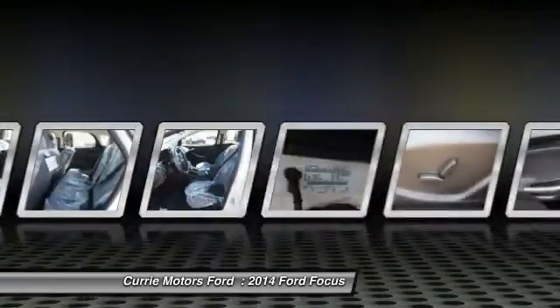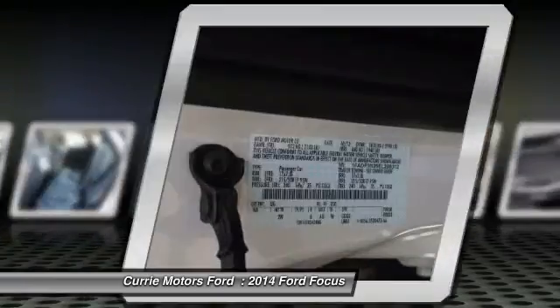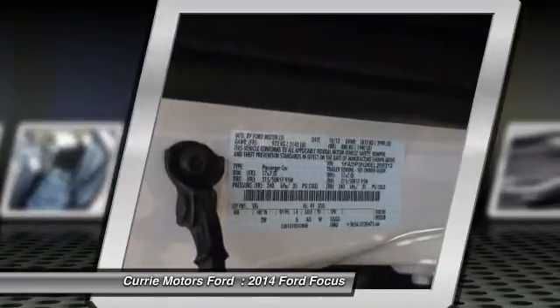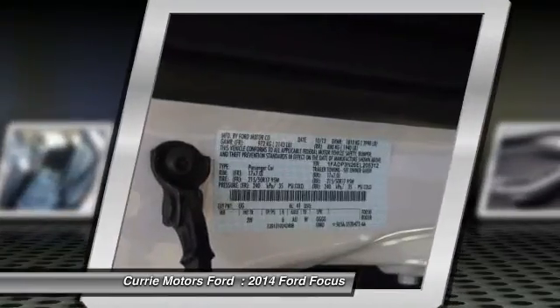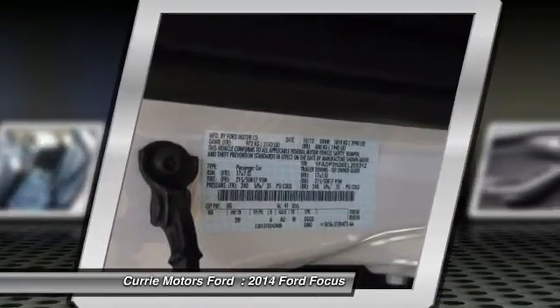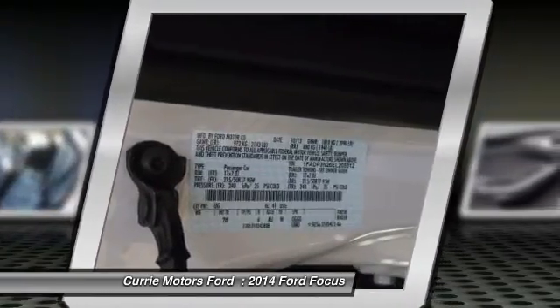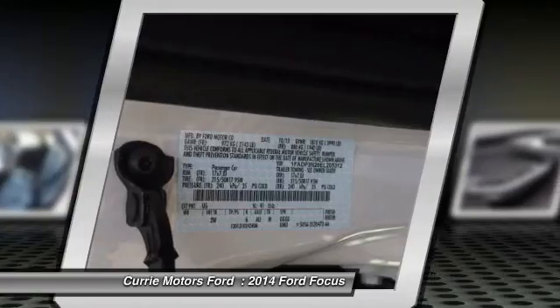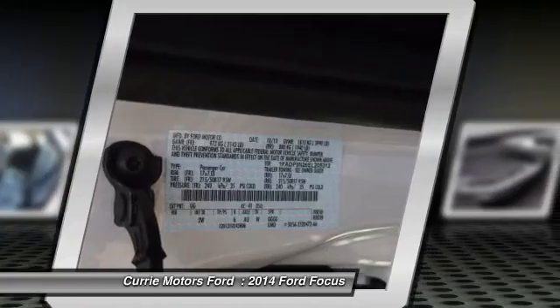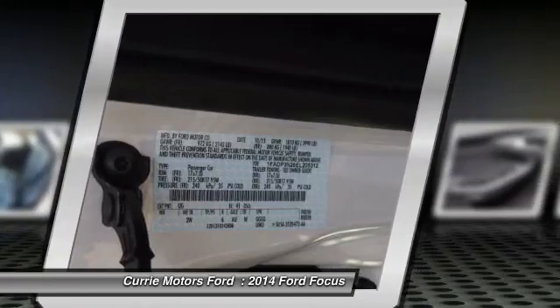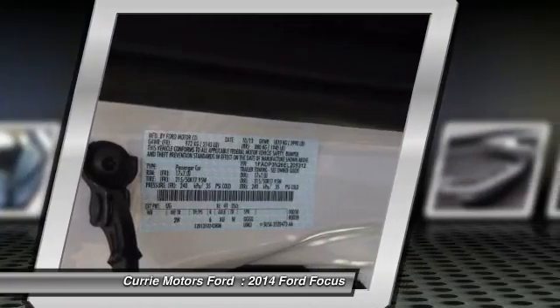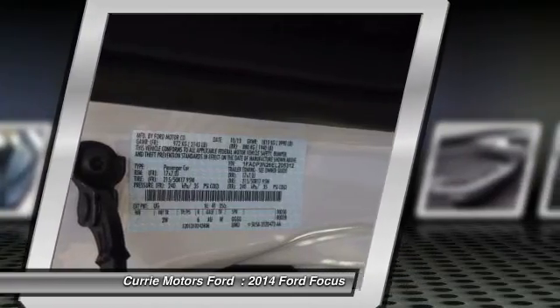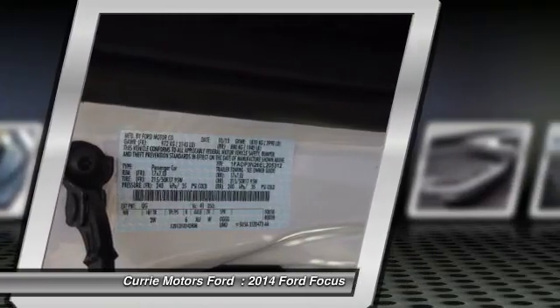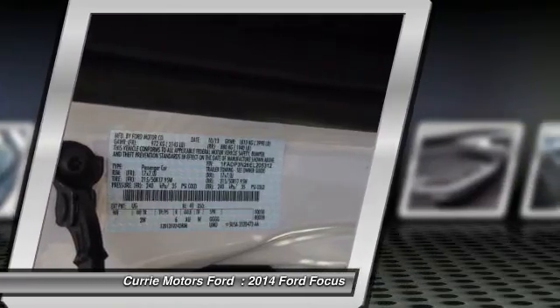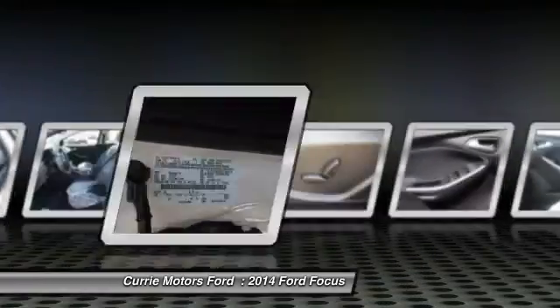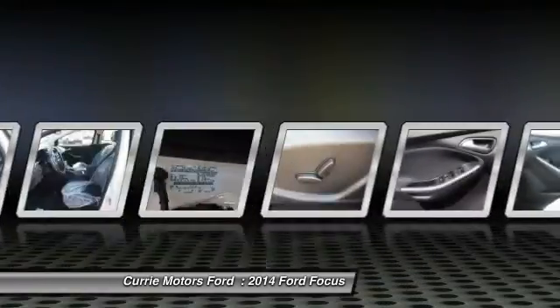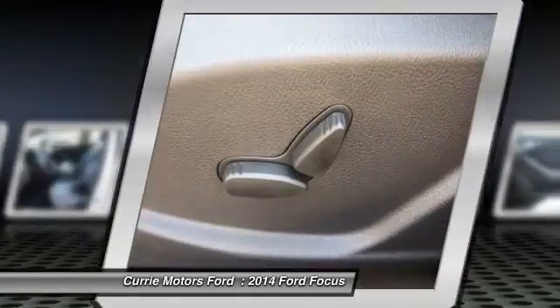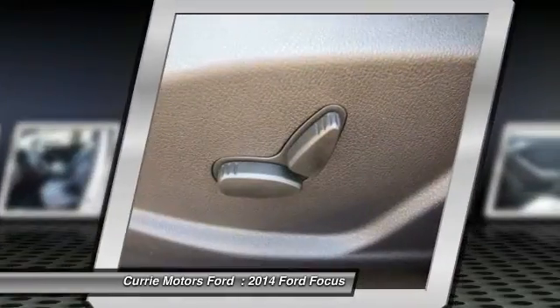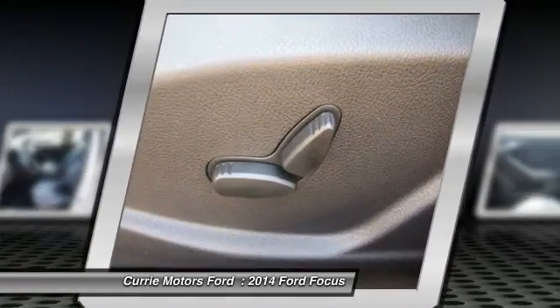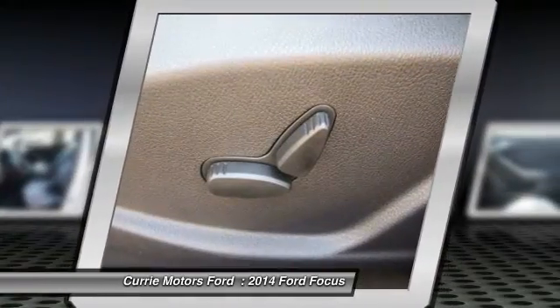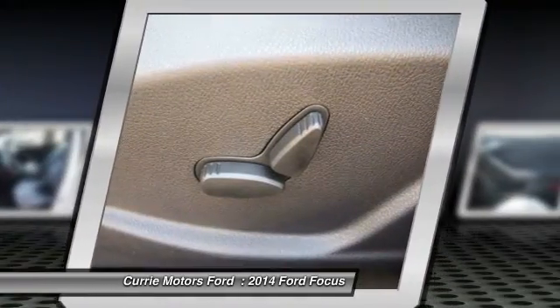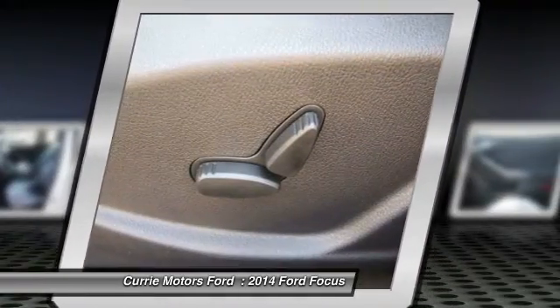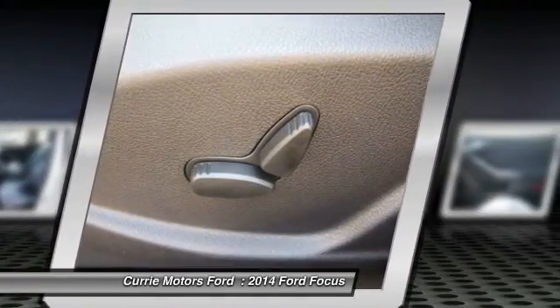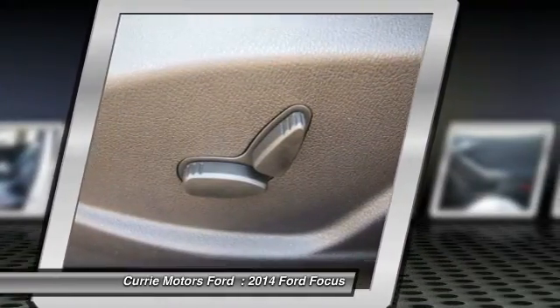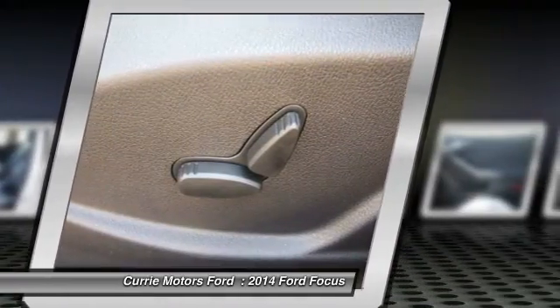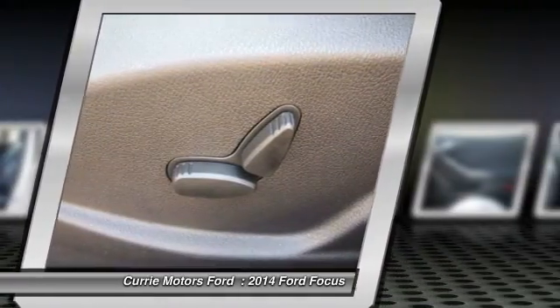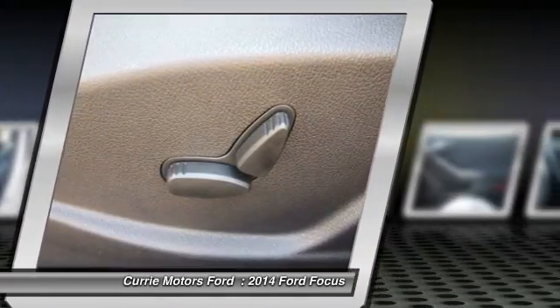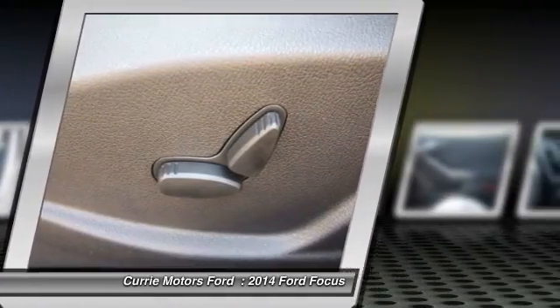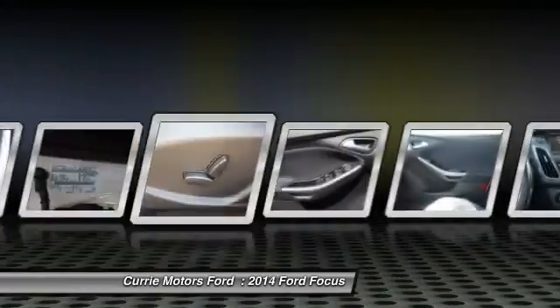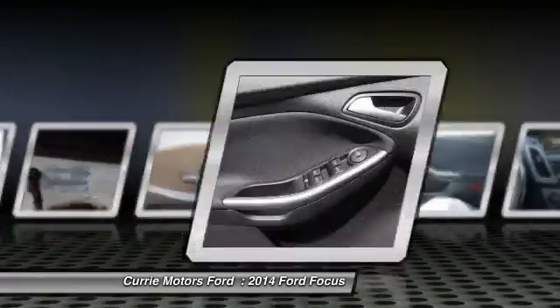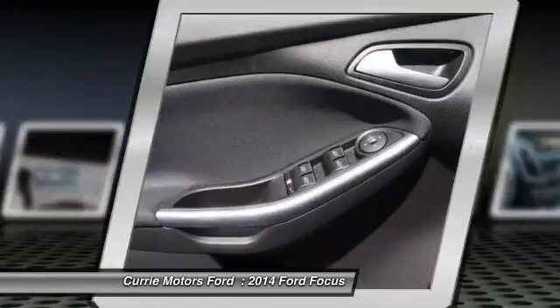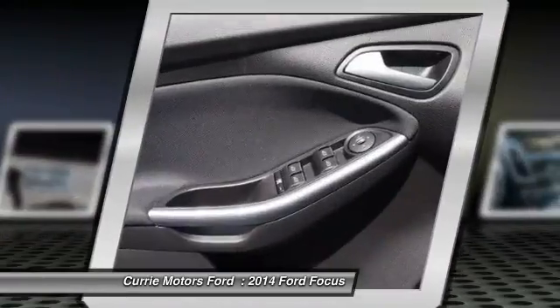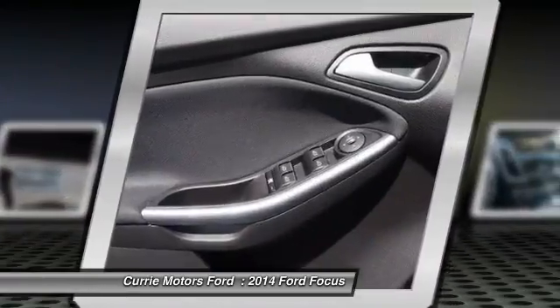Anti-theft security system, auto headlight on and off, bucket seats, airbag deactivation.